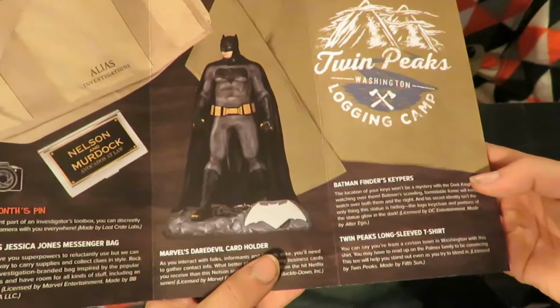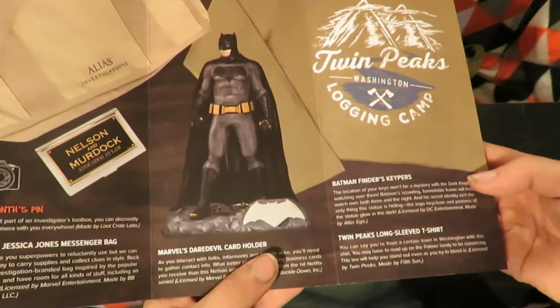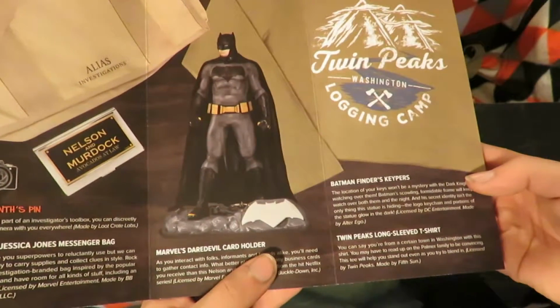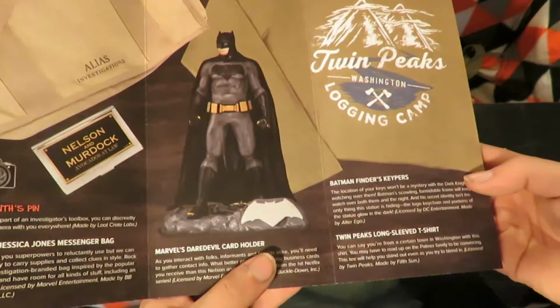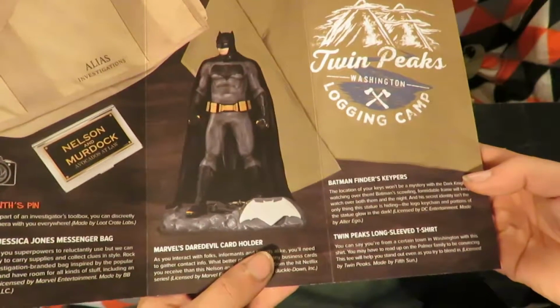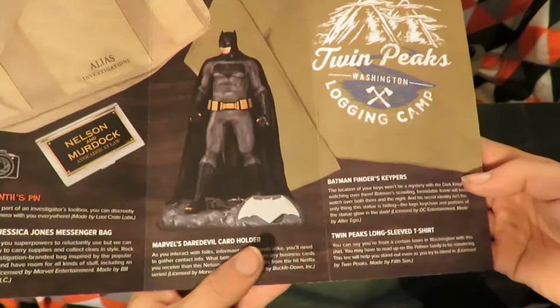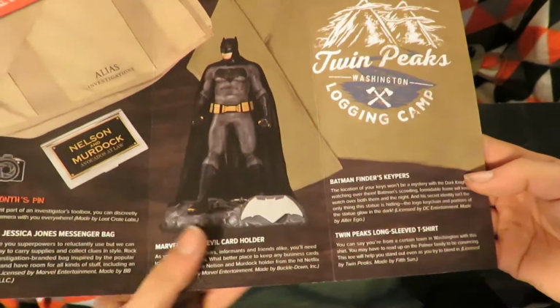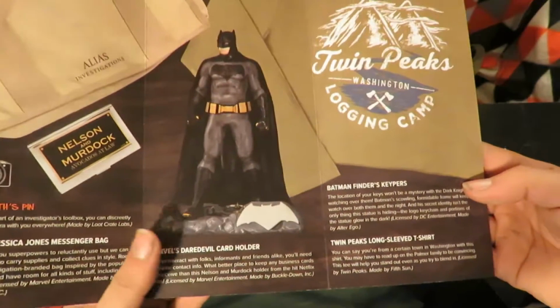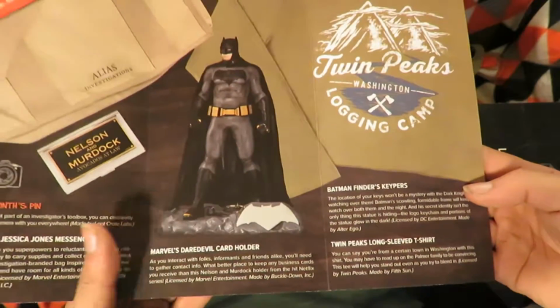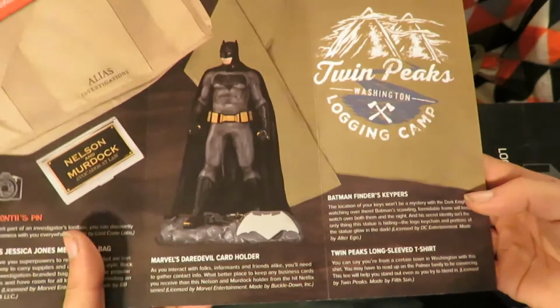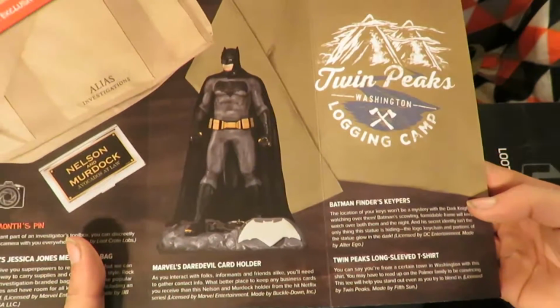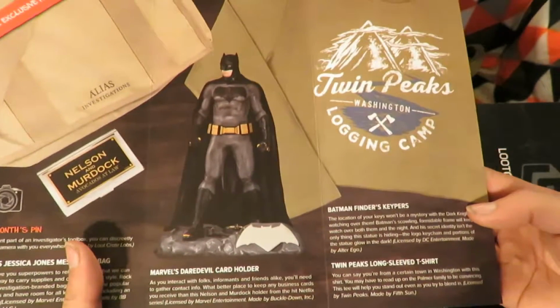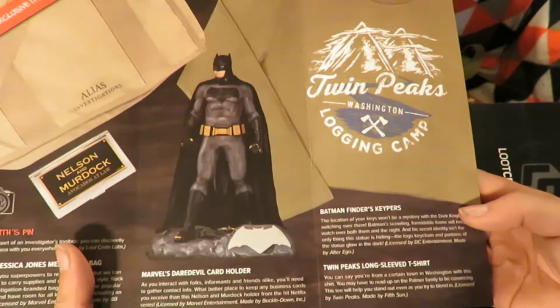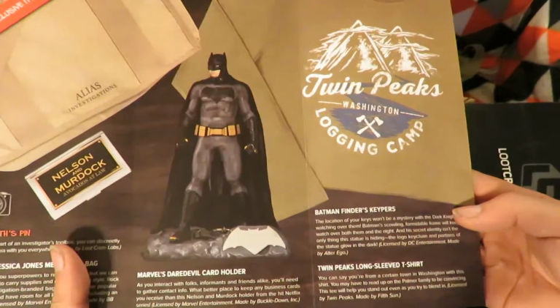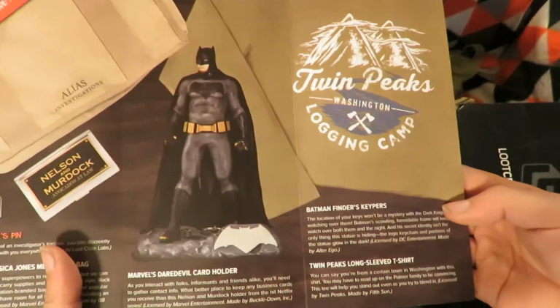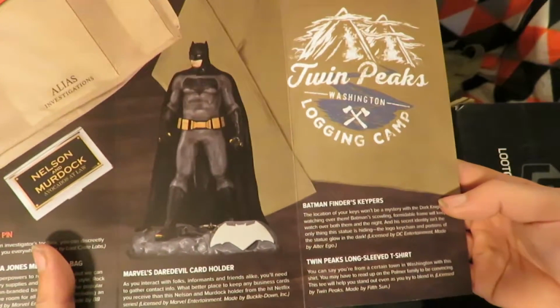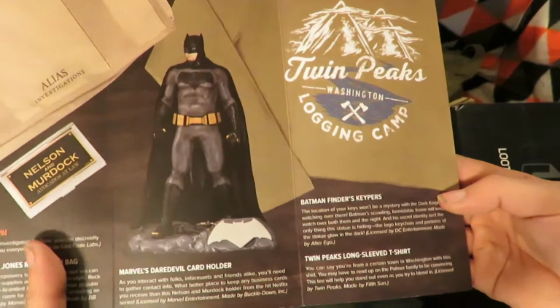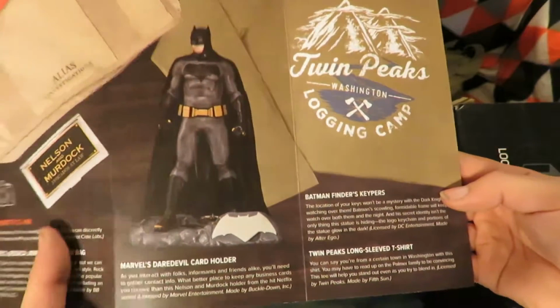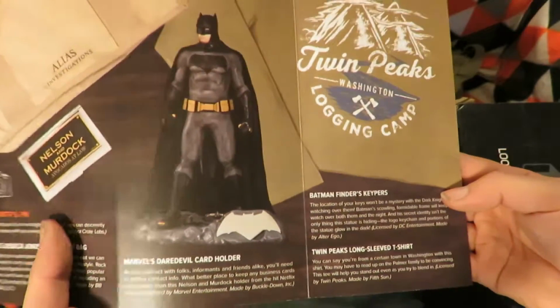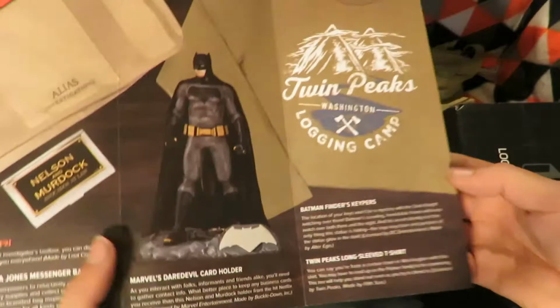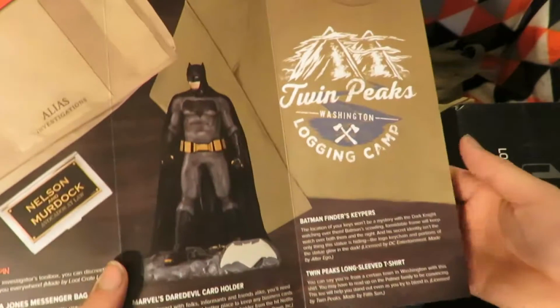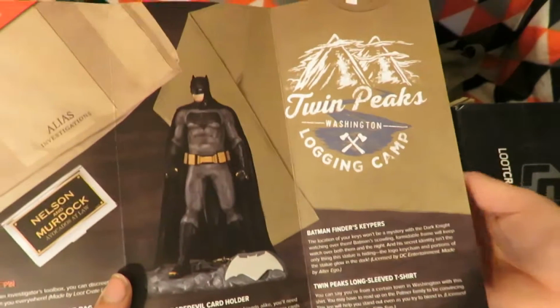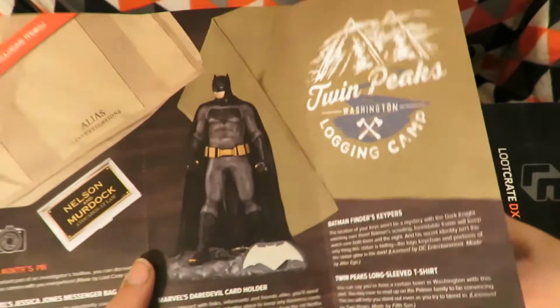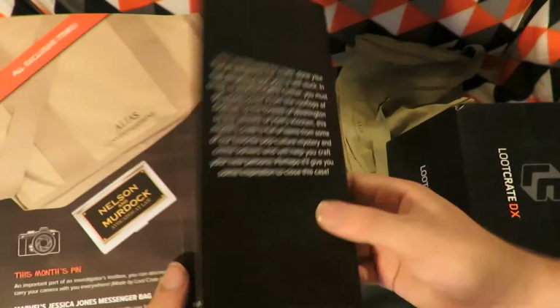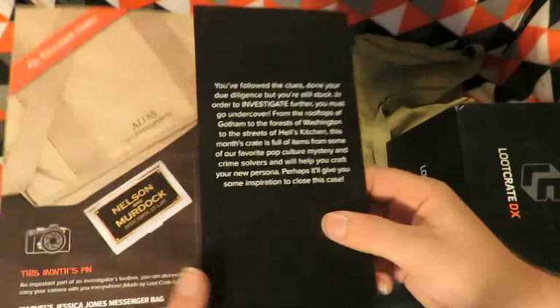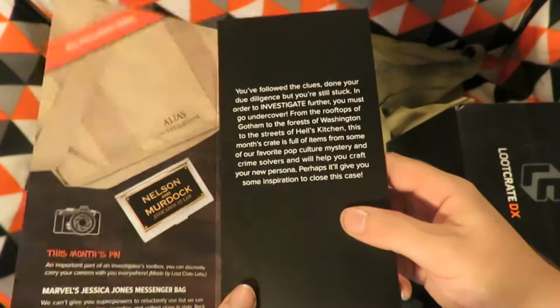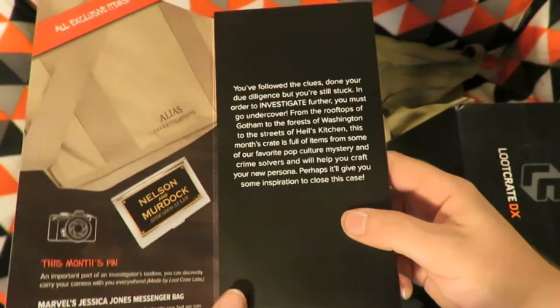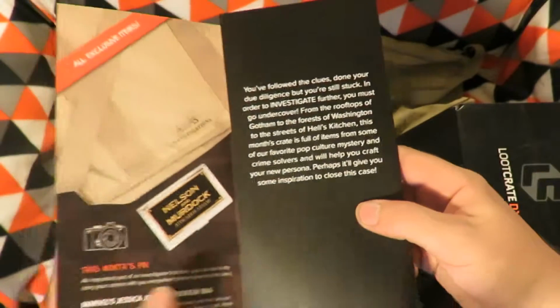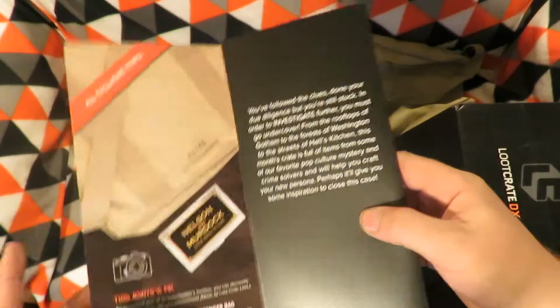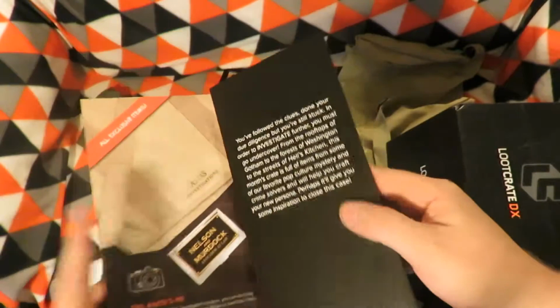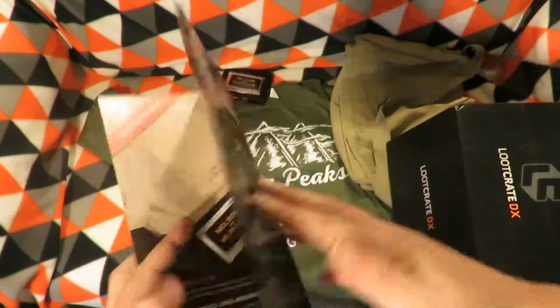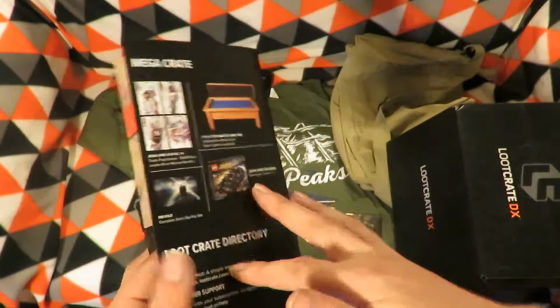Twin Peaks — OK, so it's made by Fifth Sun, so it is just Twin Peaks.